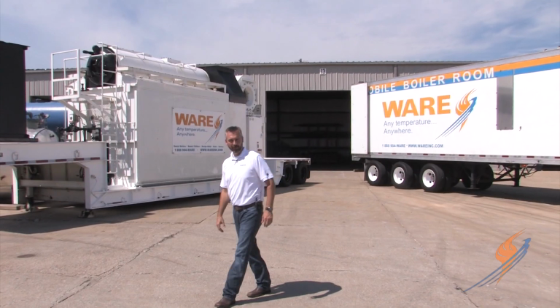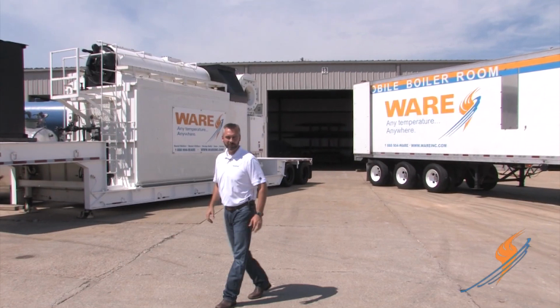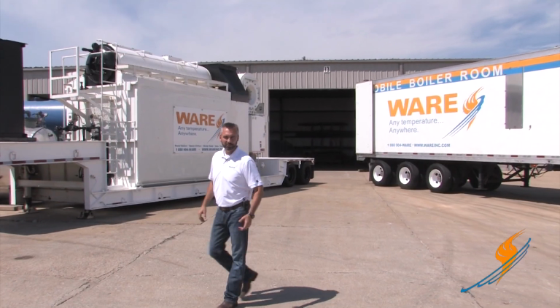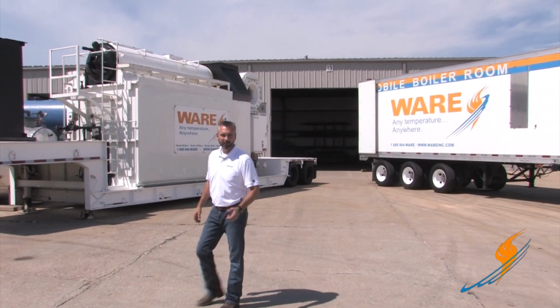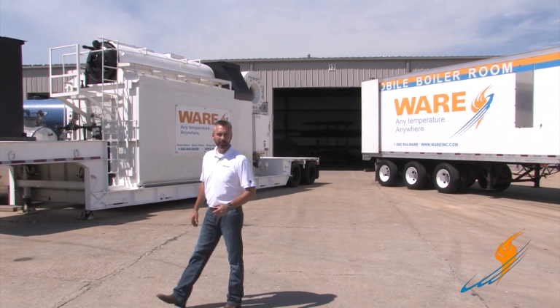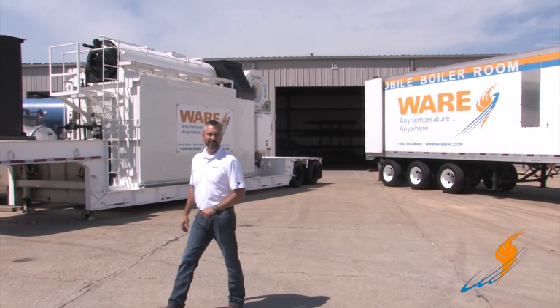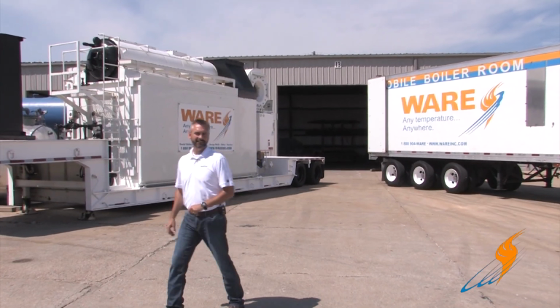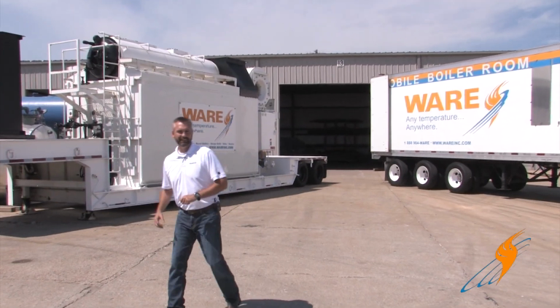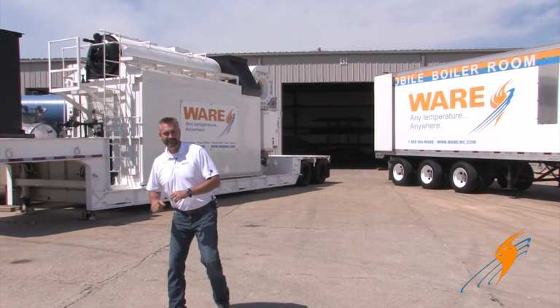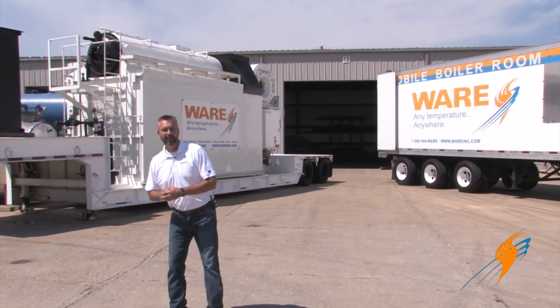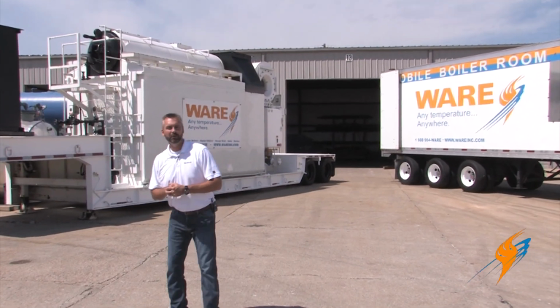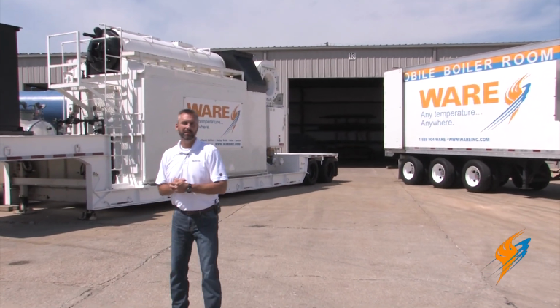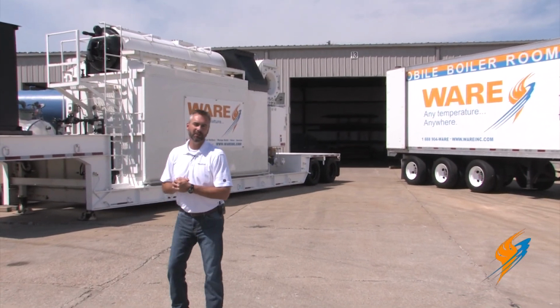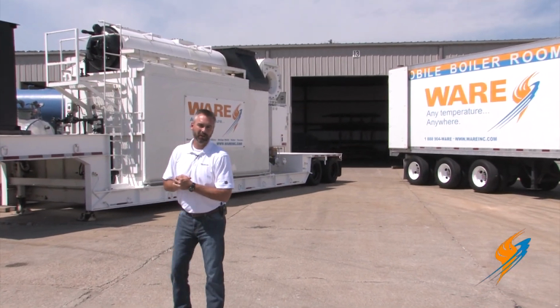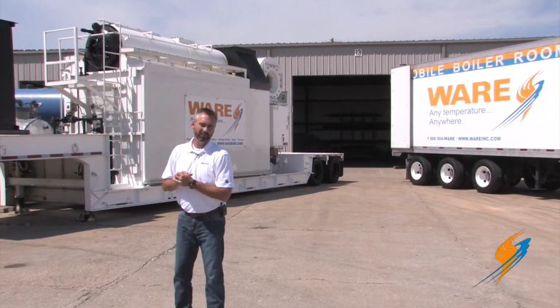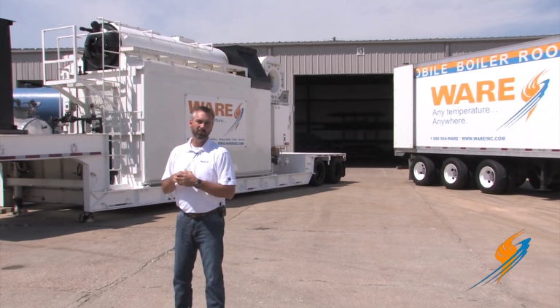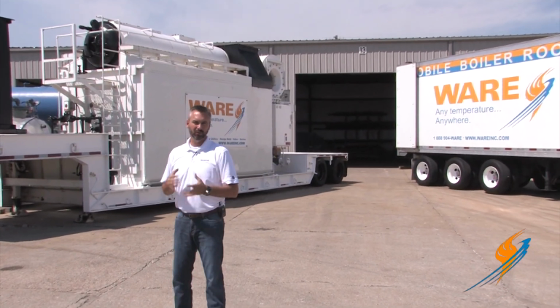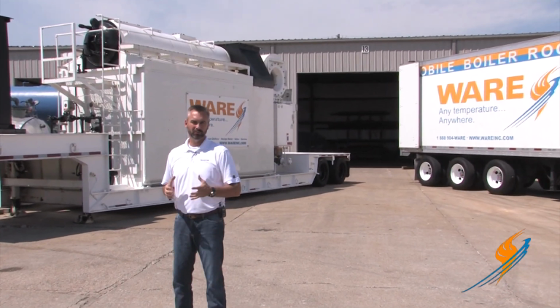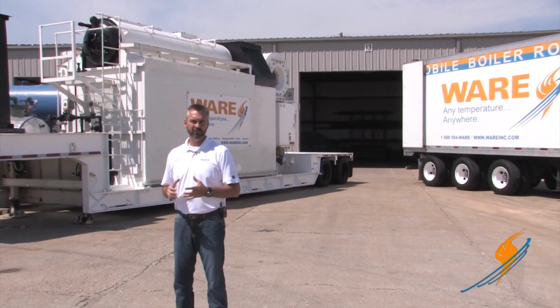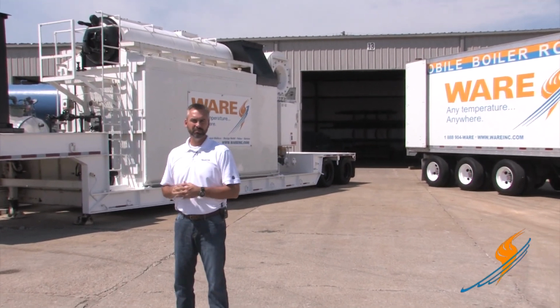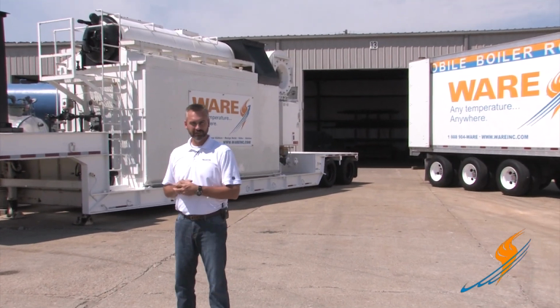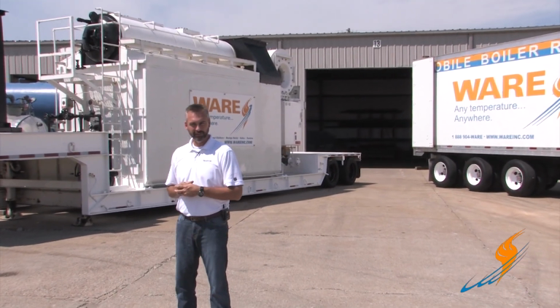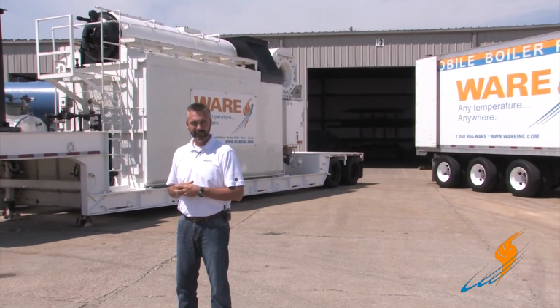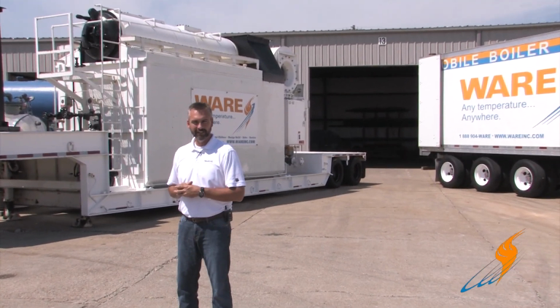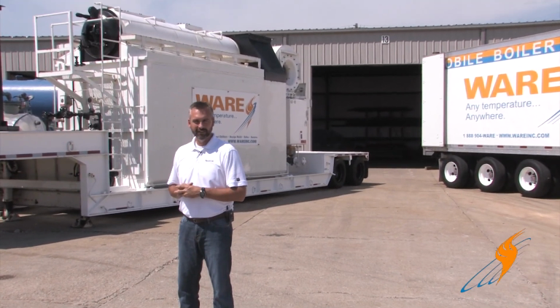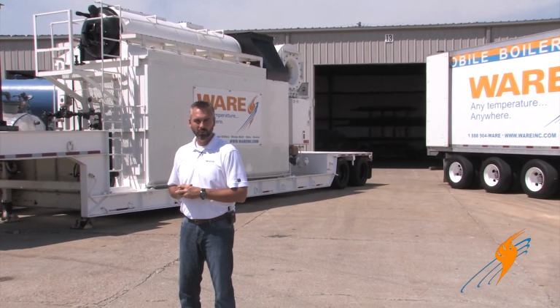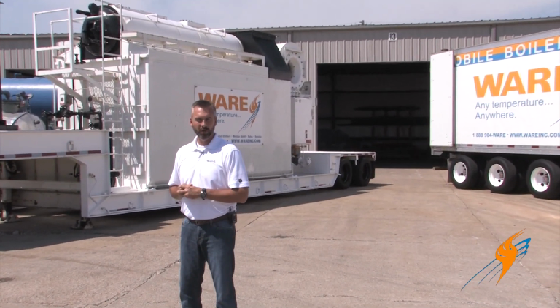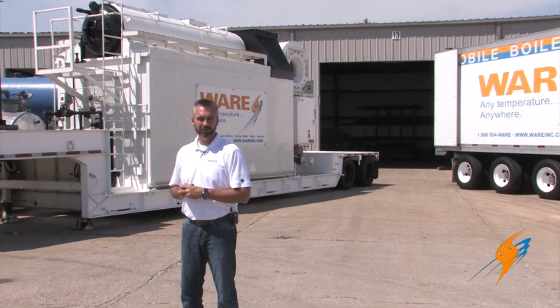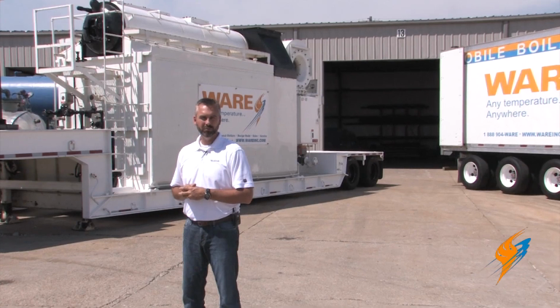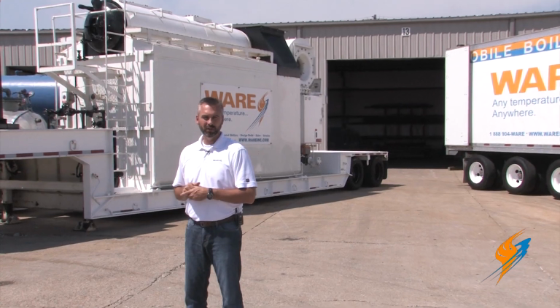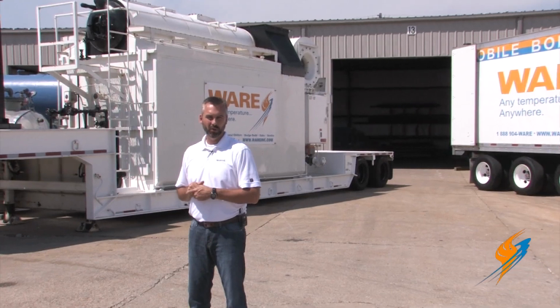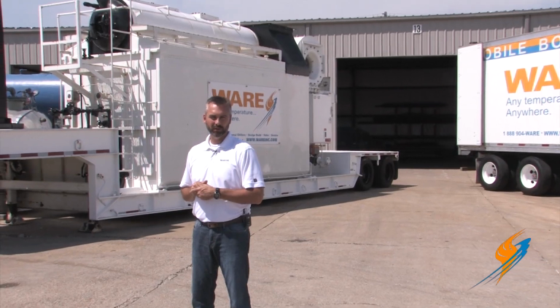Welcome to The Boiling Point. Today we're going to be talking about boiler rentals, specifically the water tube rental boiler.